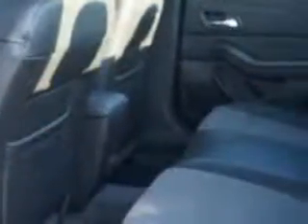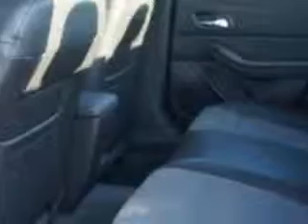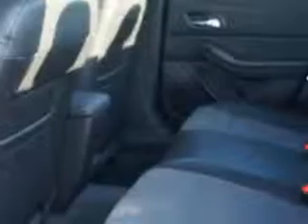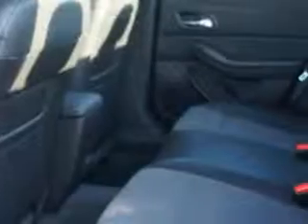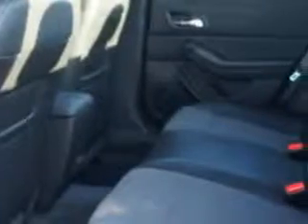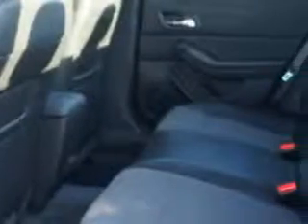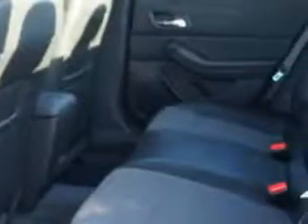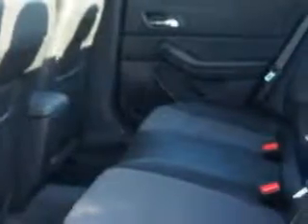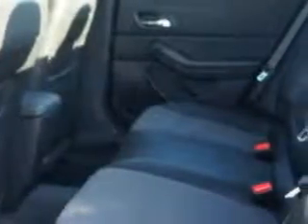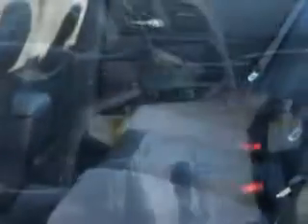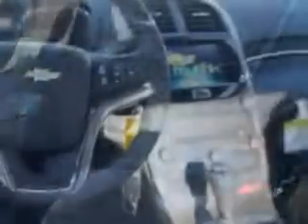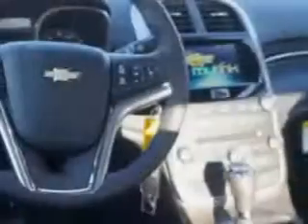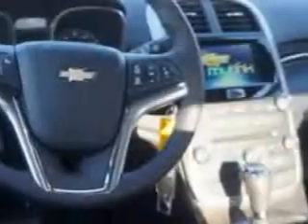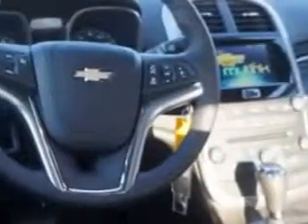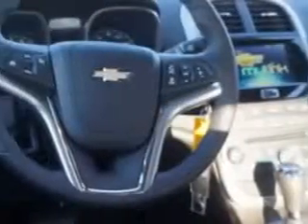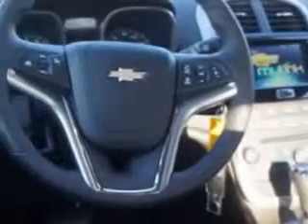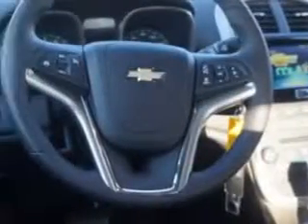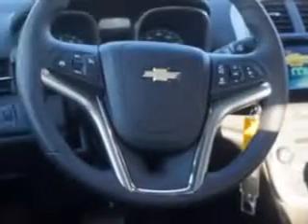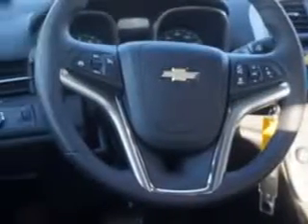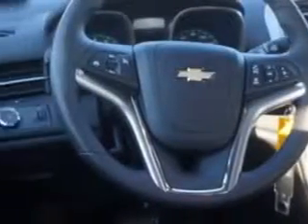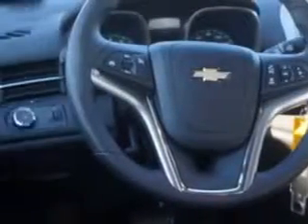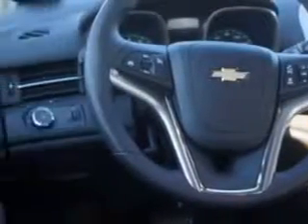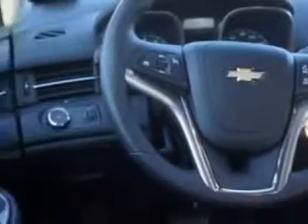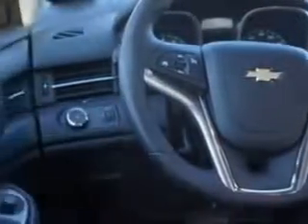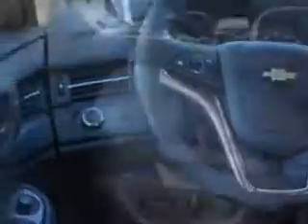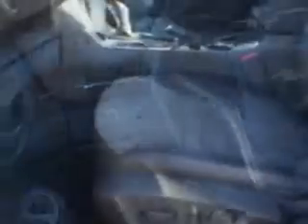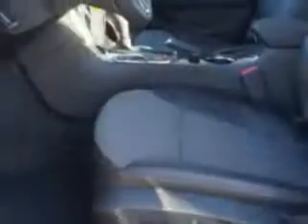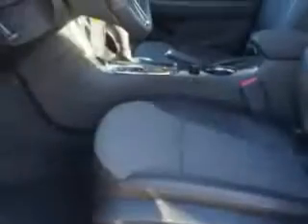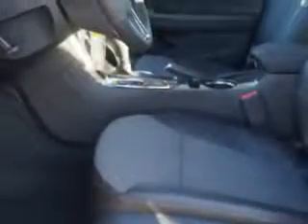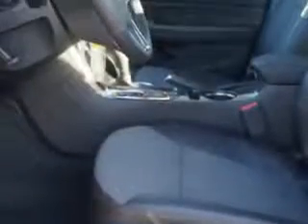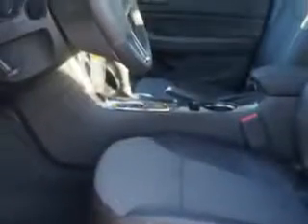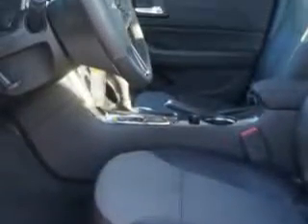Enjoy the drive and have peace of mind in this 2014 Chevrolet Malibu. See us at Larry H. Miller Chevrolet of Murray today.